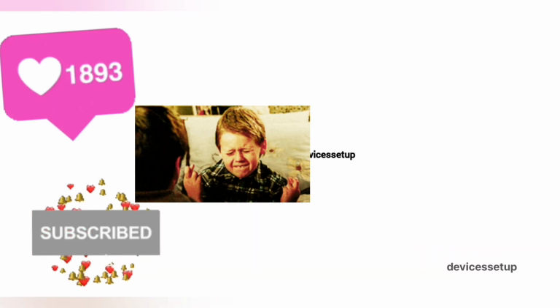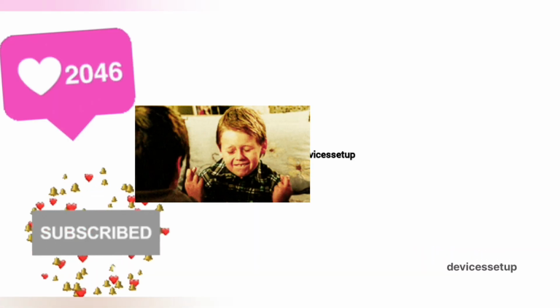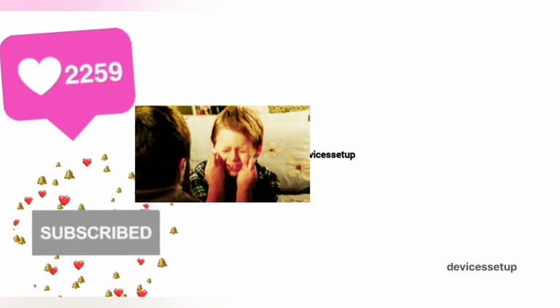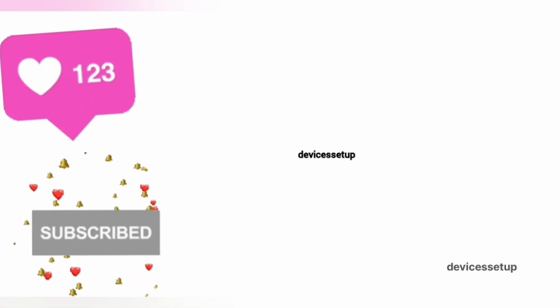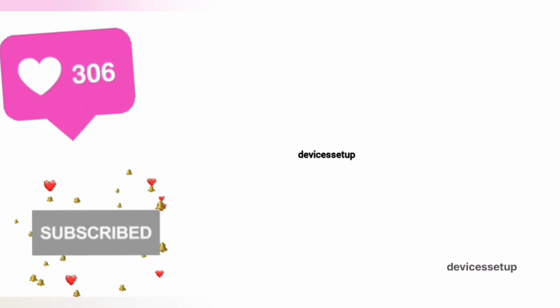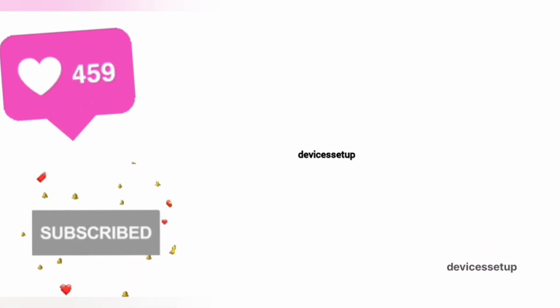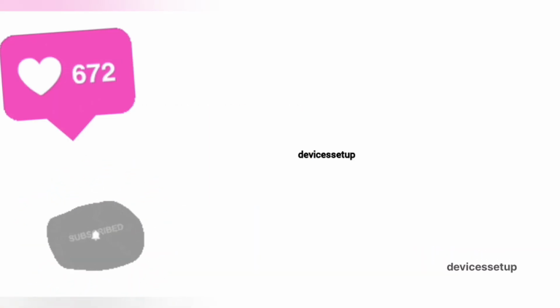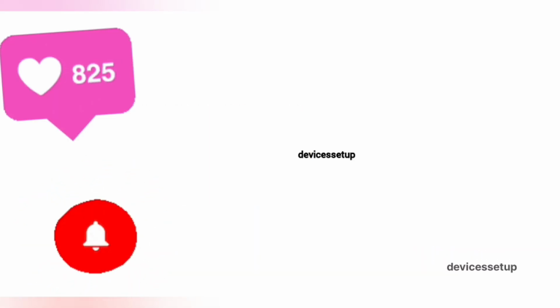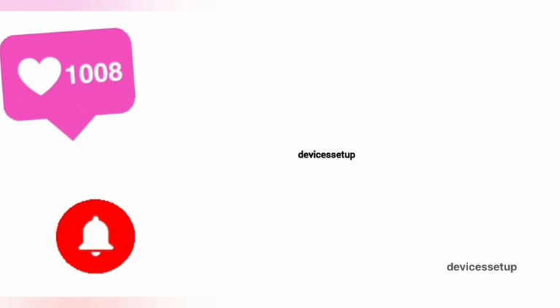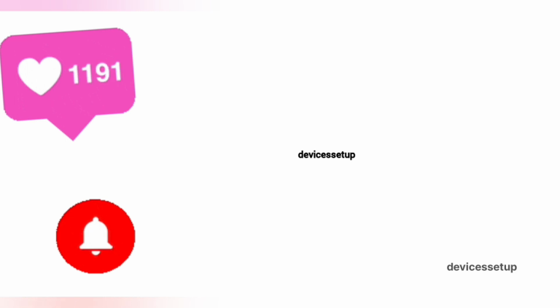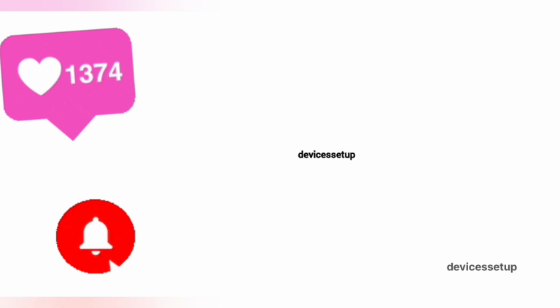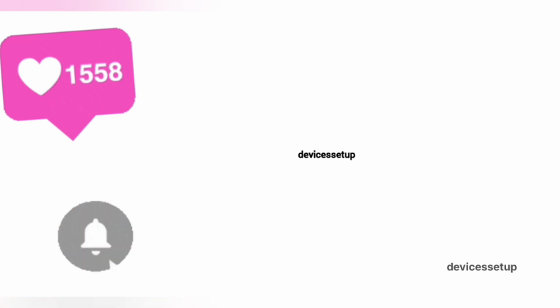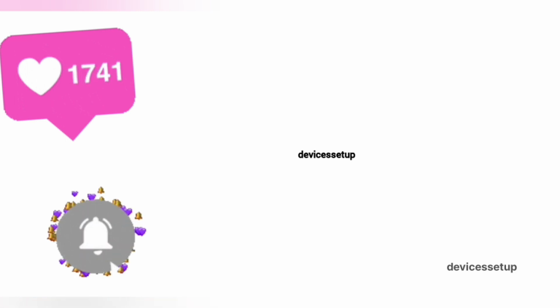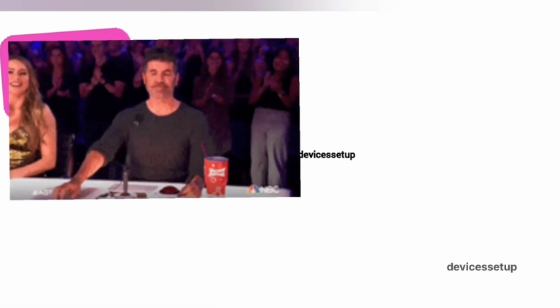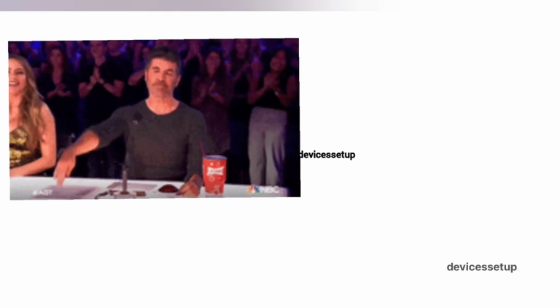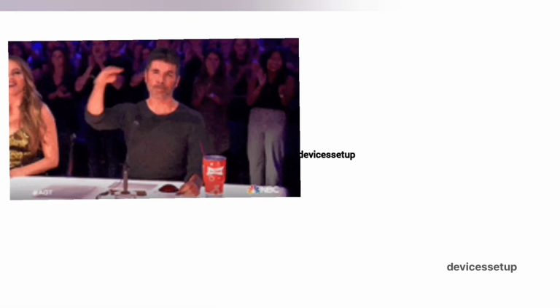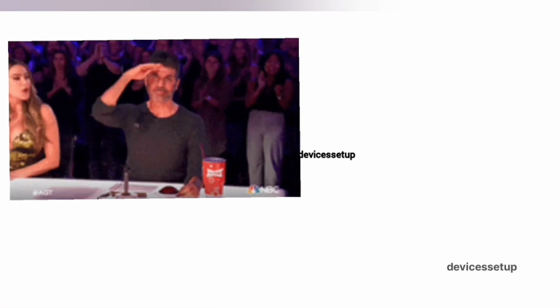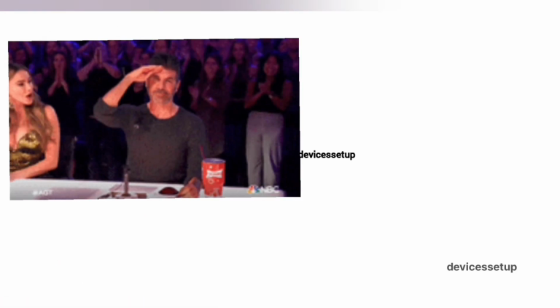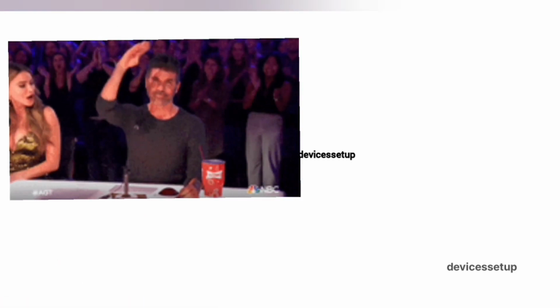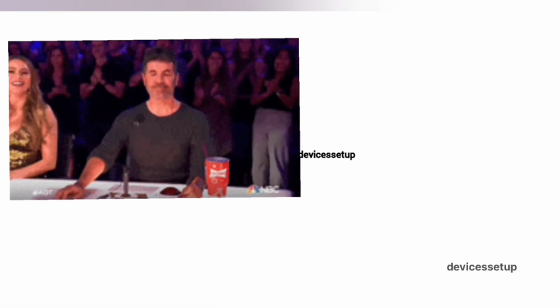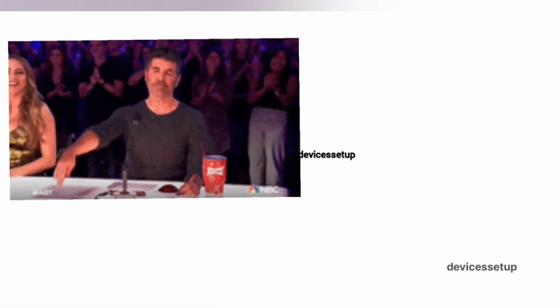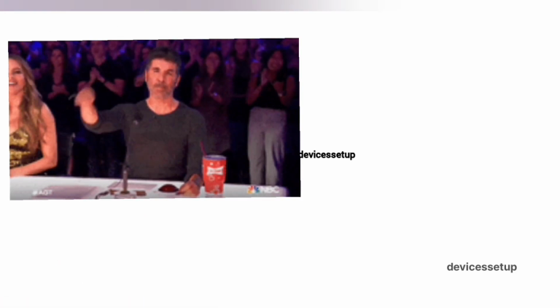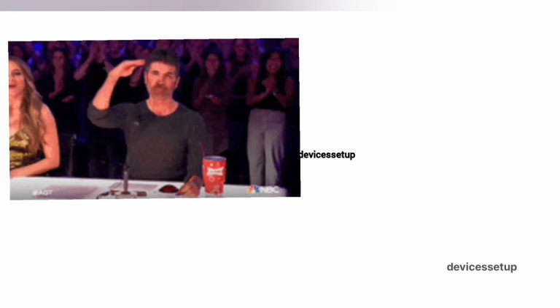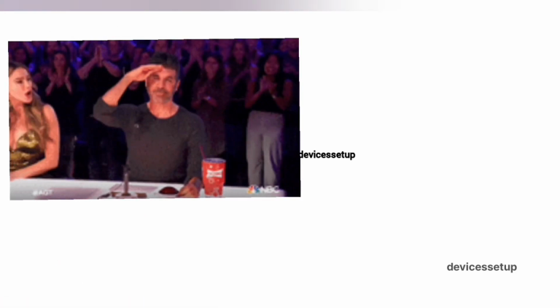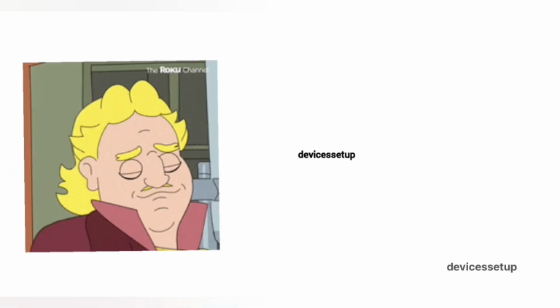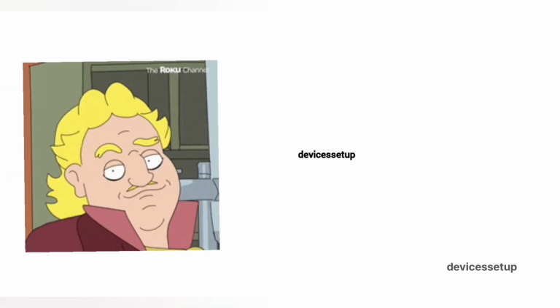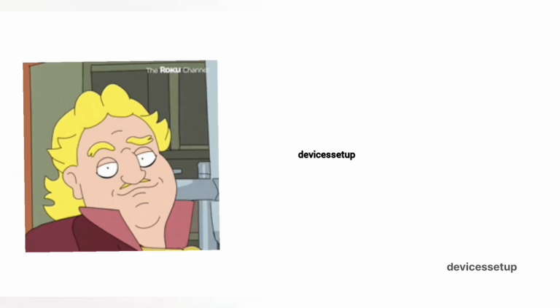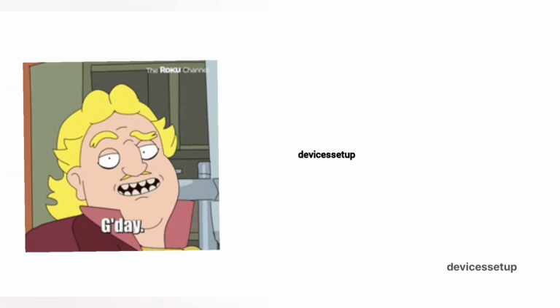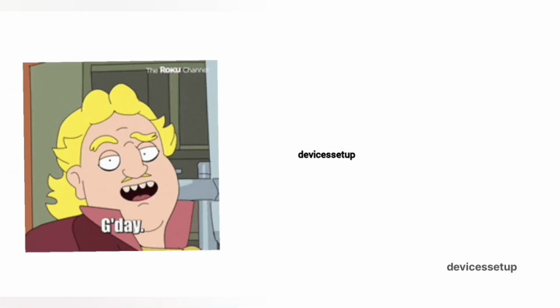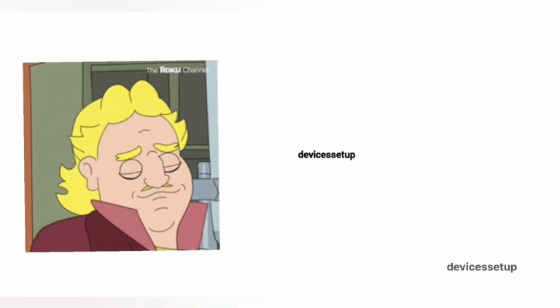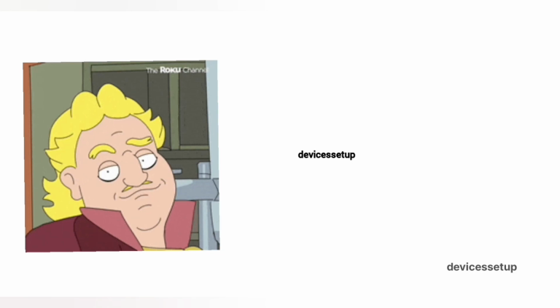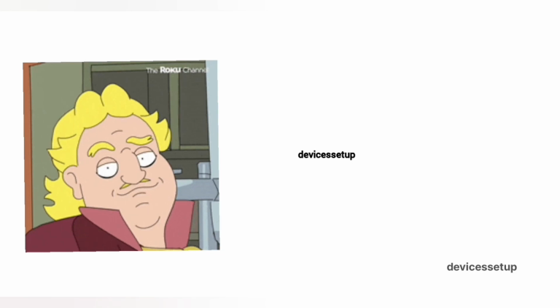If you need any technical help with any home appliance, you can get in touch with our technicians on our official website, DevicesSetup.com — the link is in the description. If the video was useful, please don't forget to like and subscribe to support the channel. See you in the next video — have a blessed day!